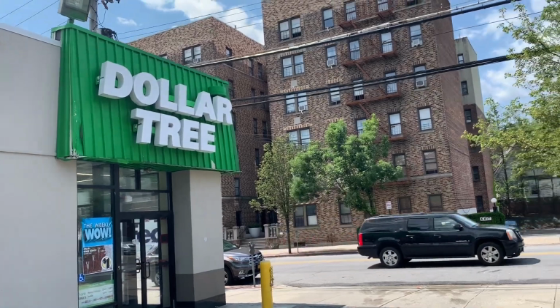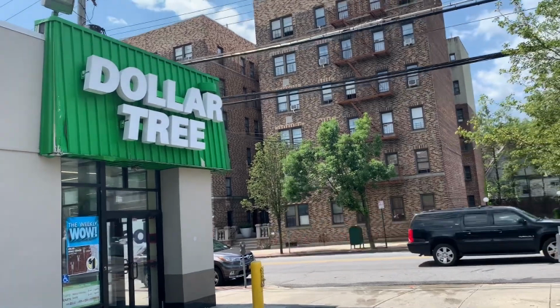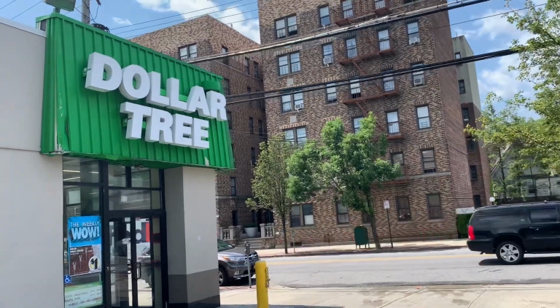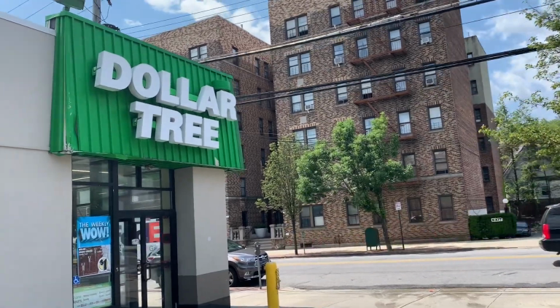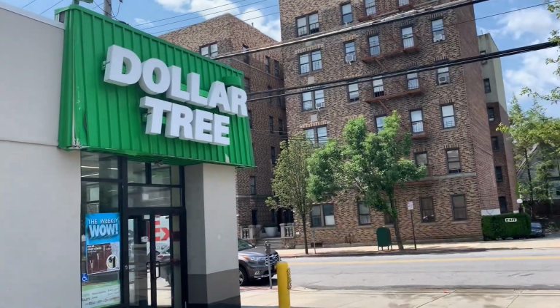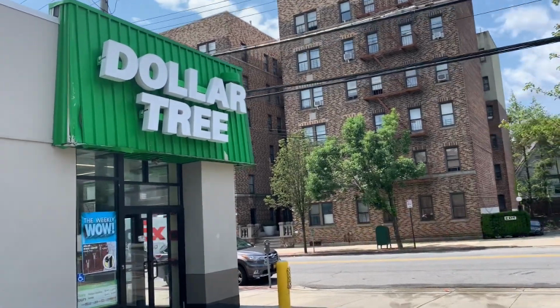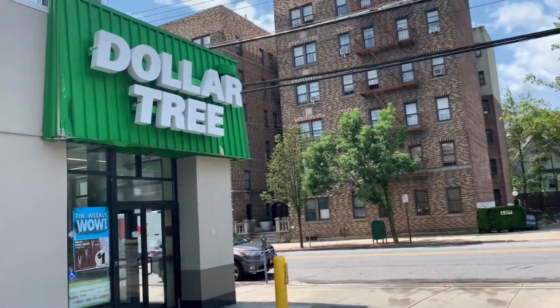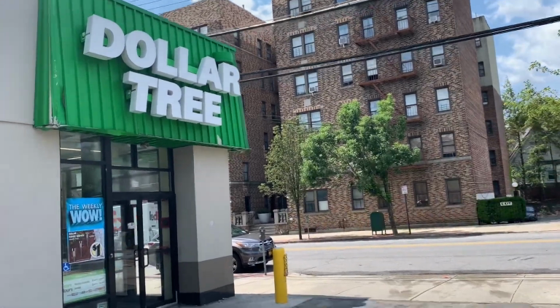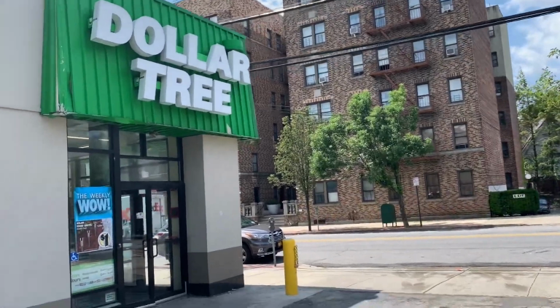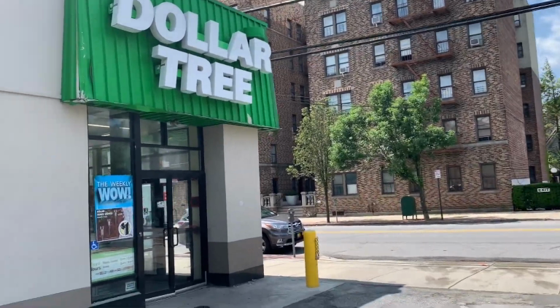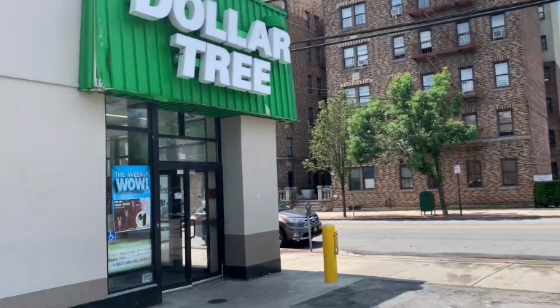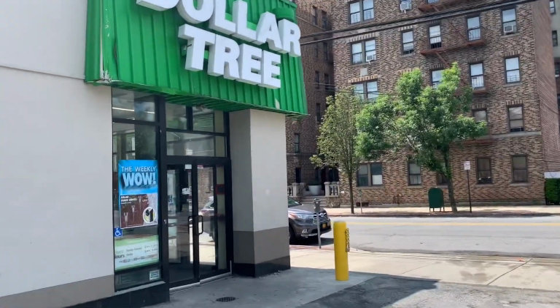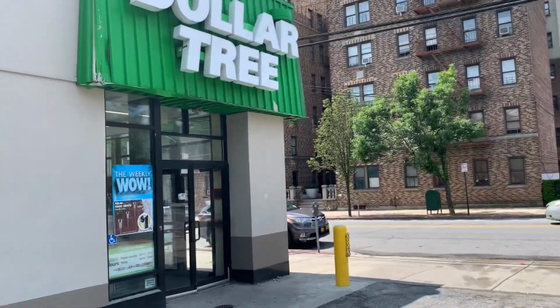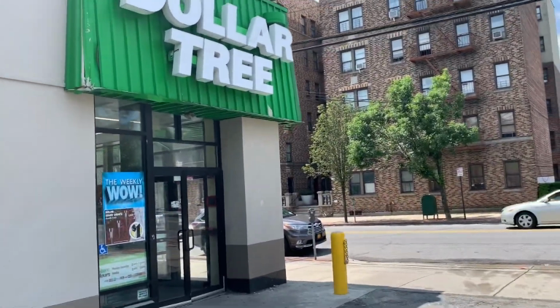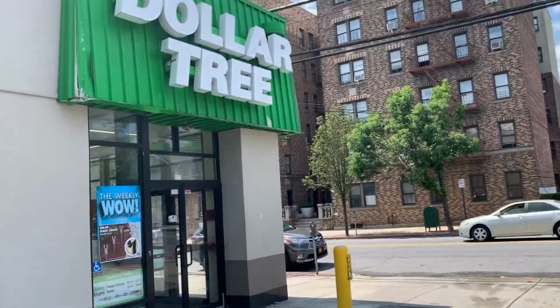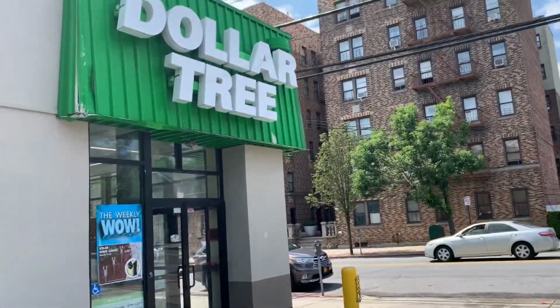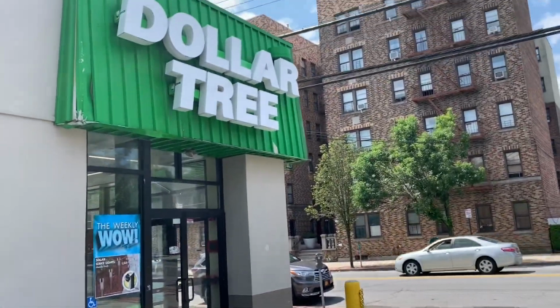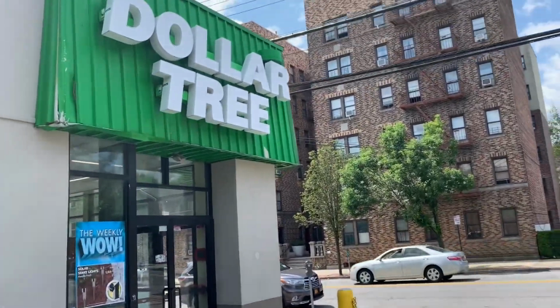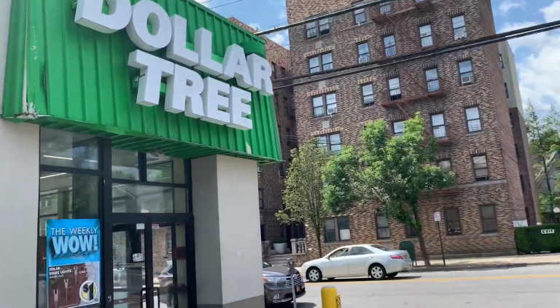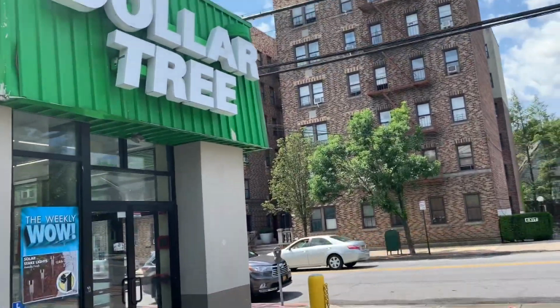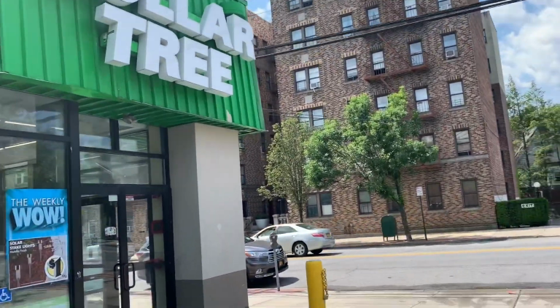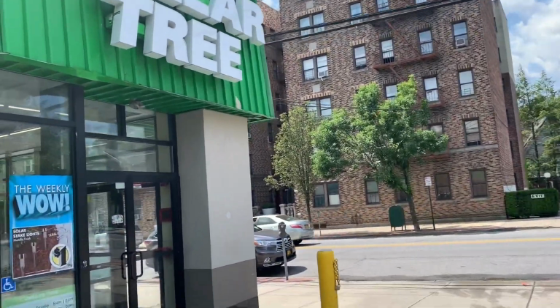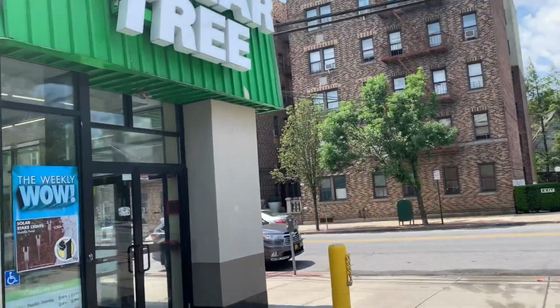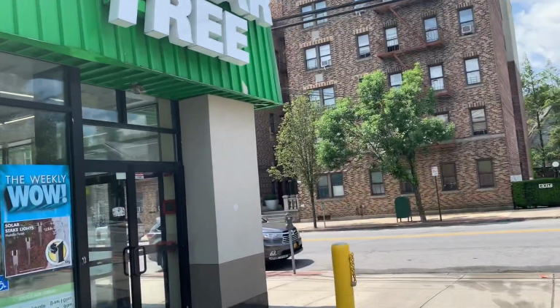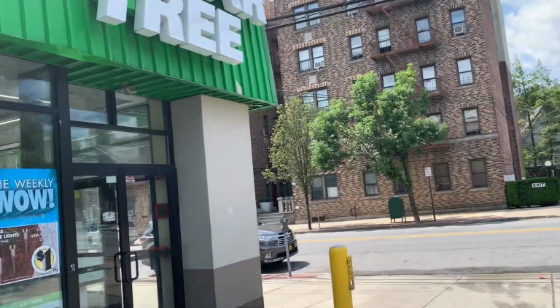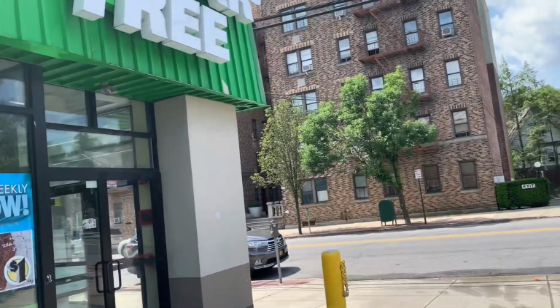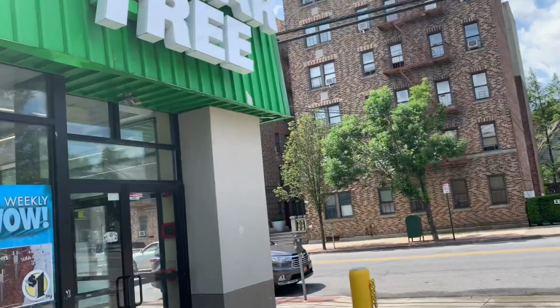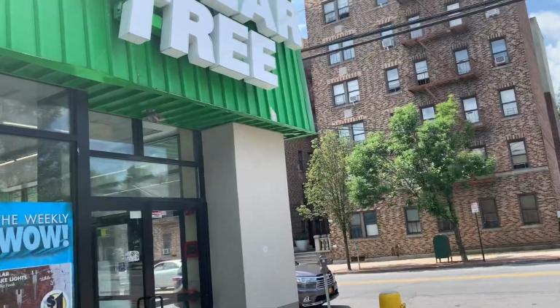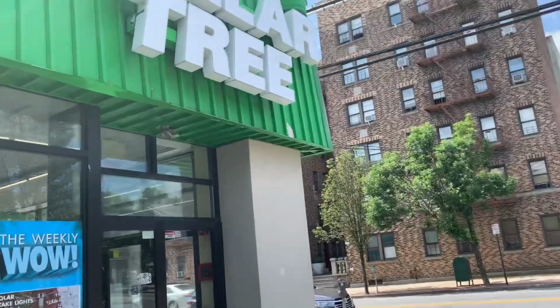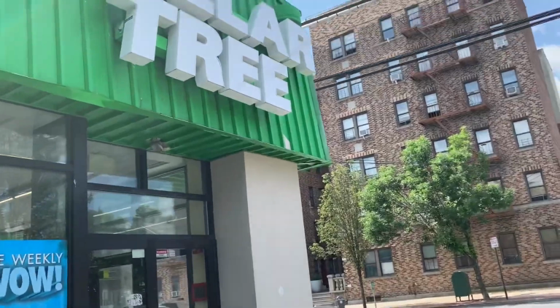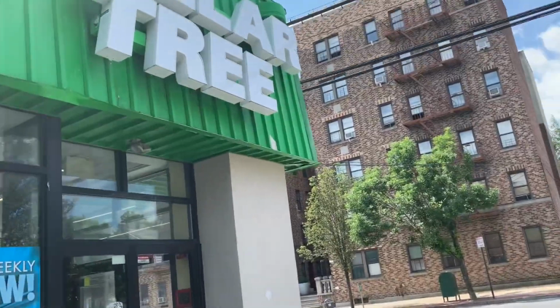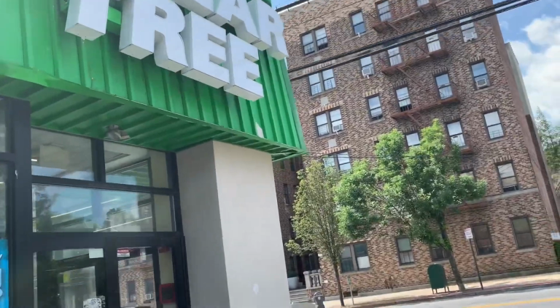Good morning everybody, welcome back to my channel. Let's see what they got new for us in this Dollar Tree today.